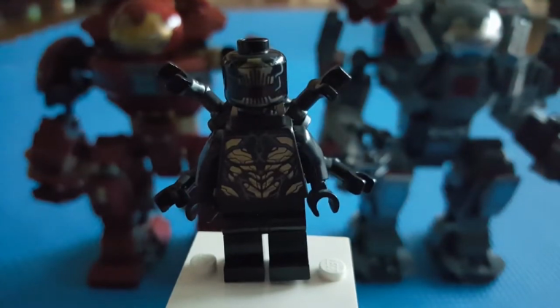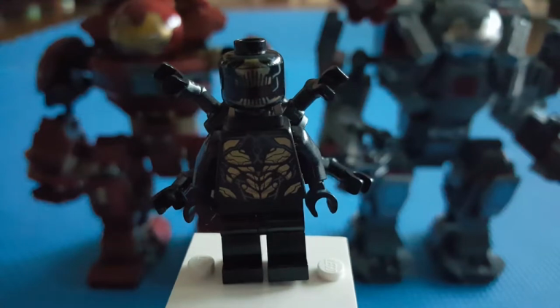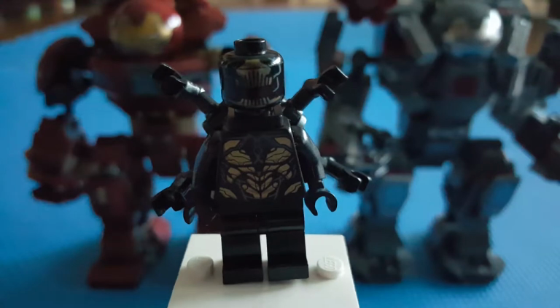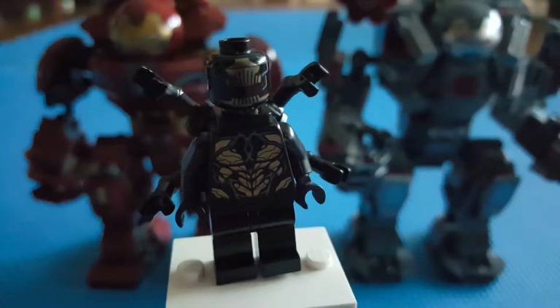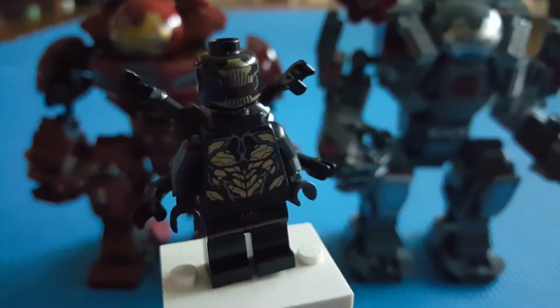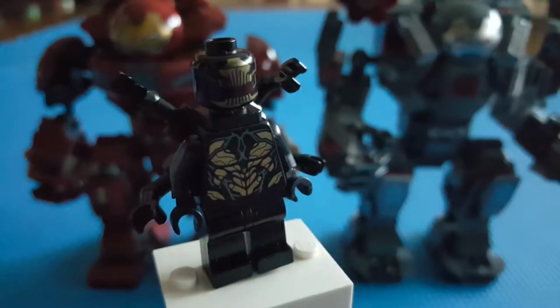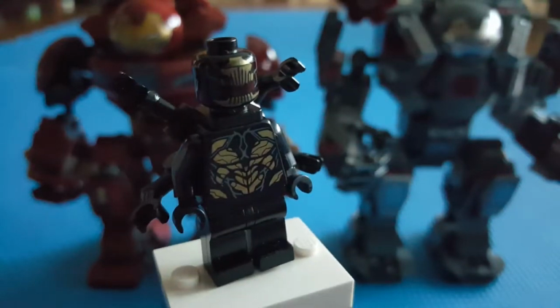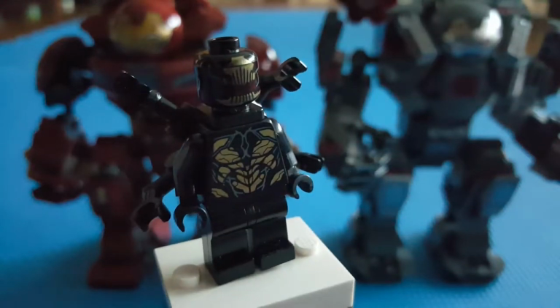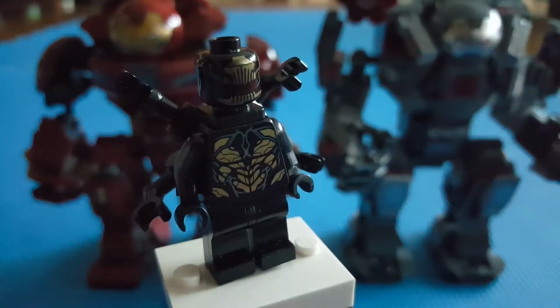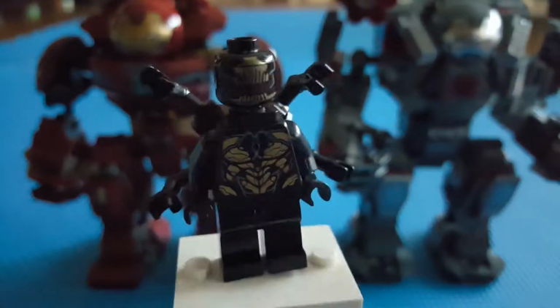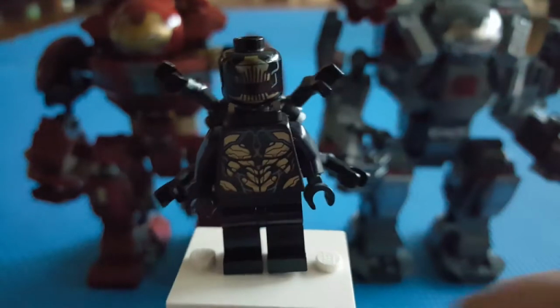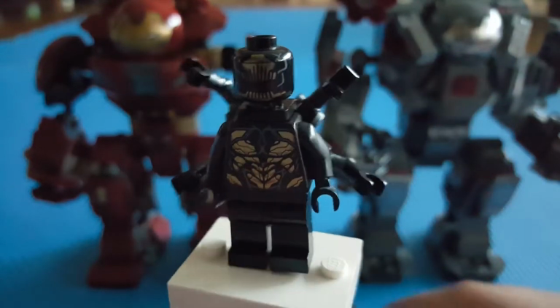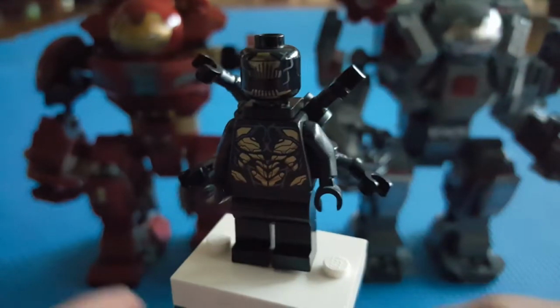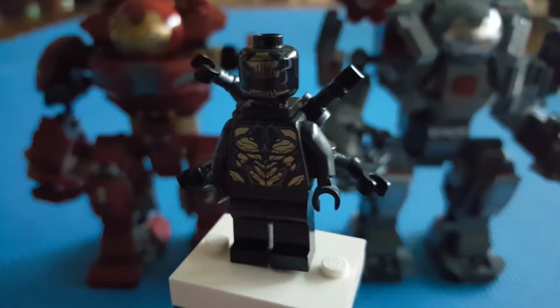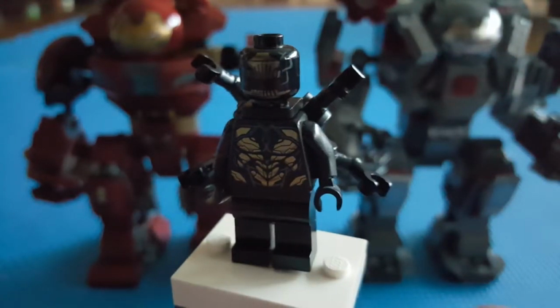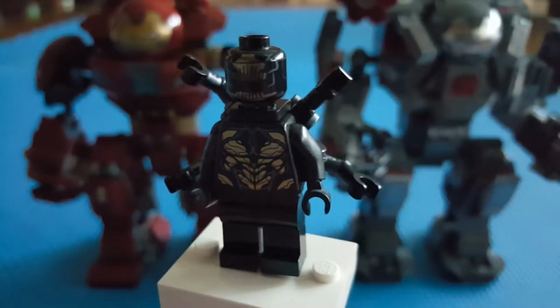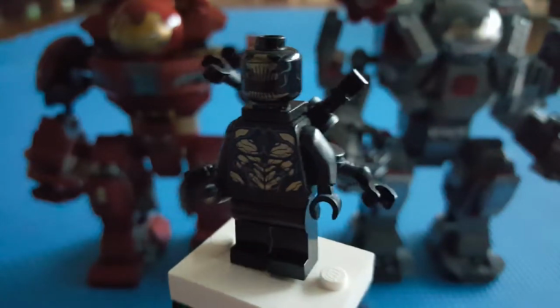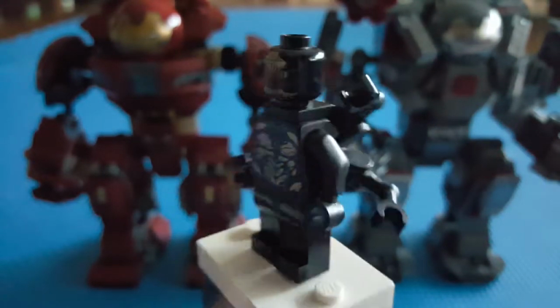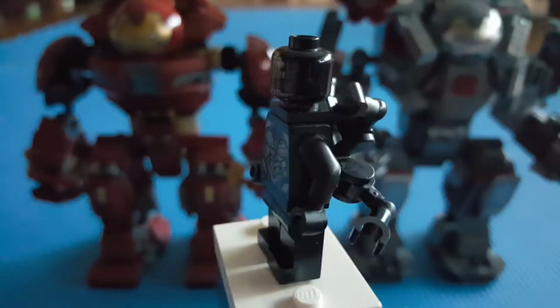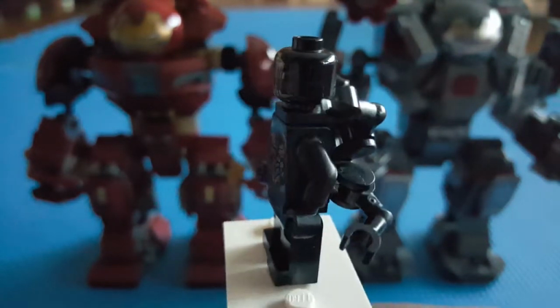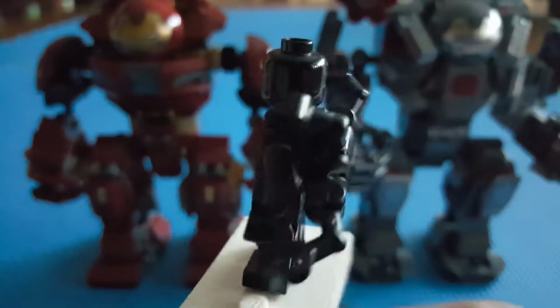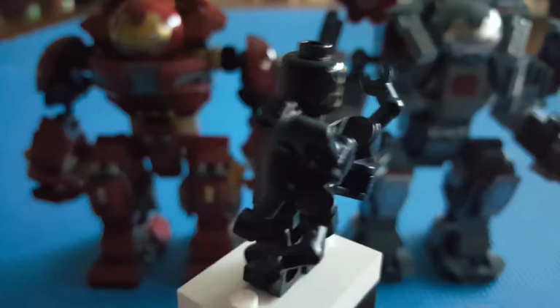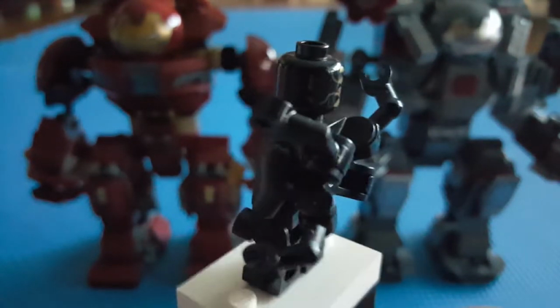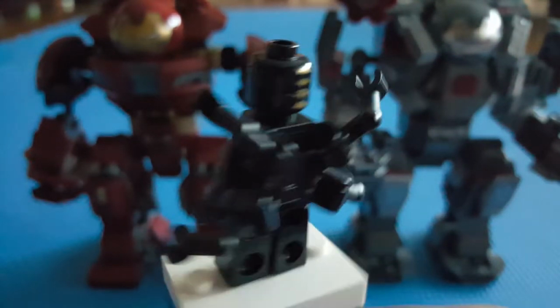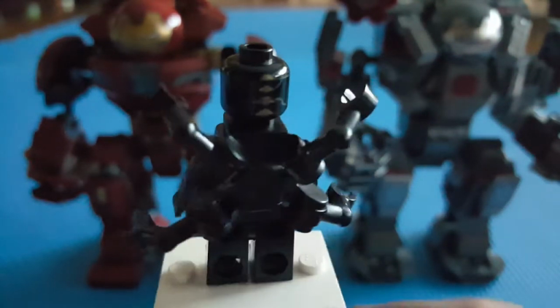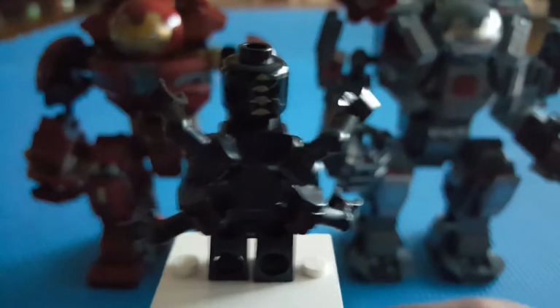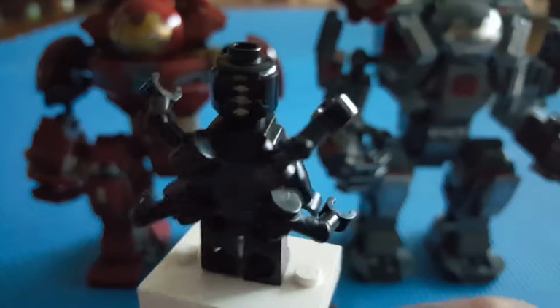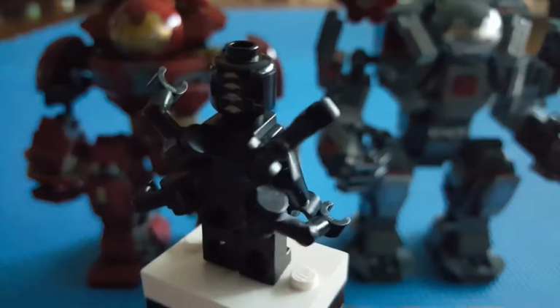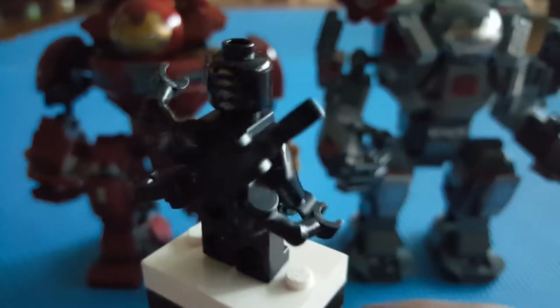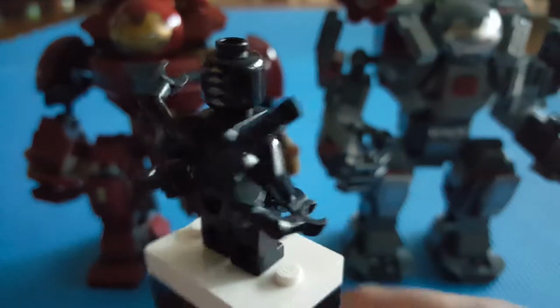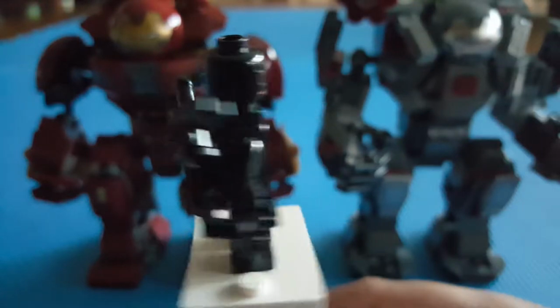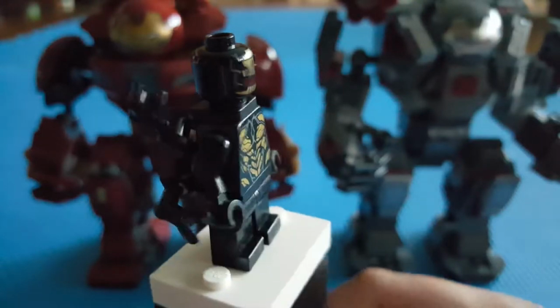We also have an Outrider, which you've already seen in all the other Infinity War and Endgame sets. Here is a quick look at him.